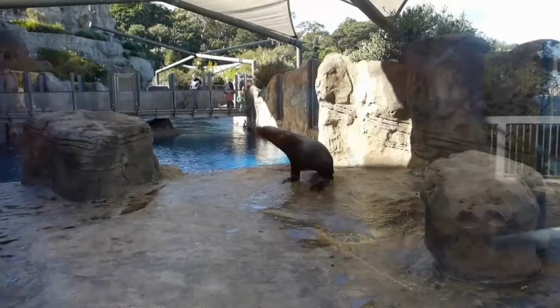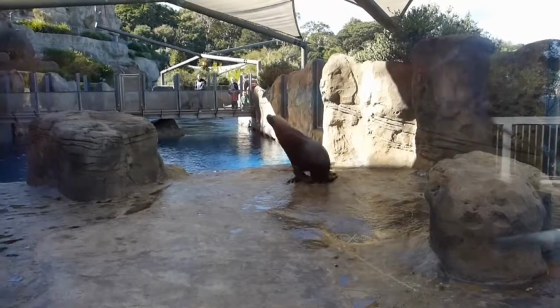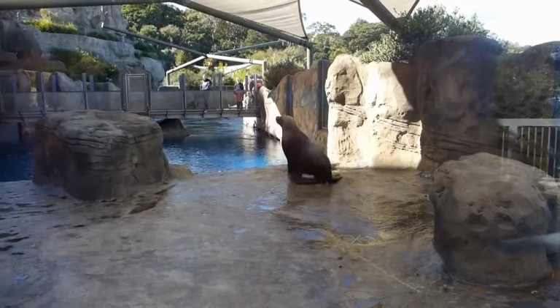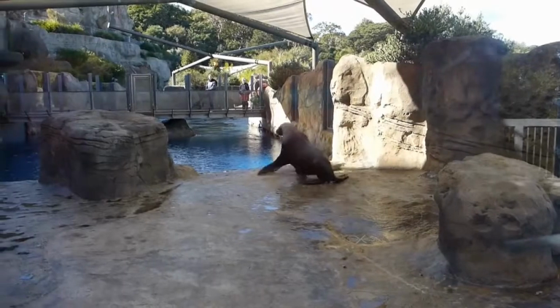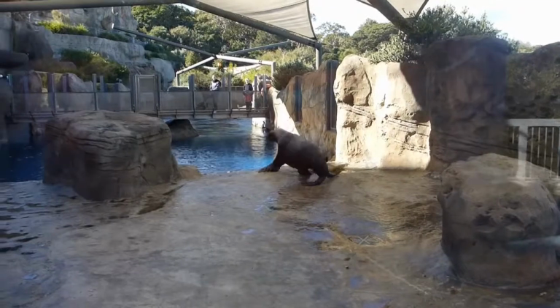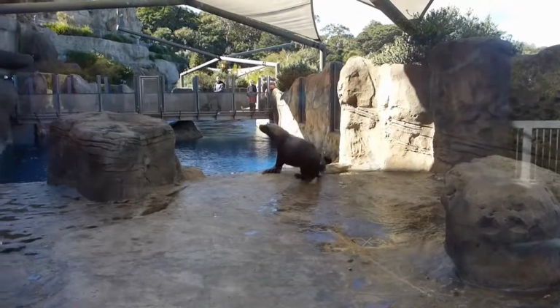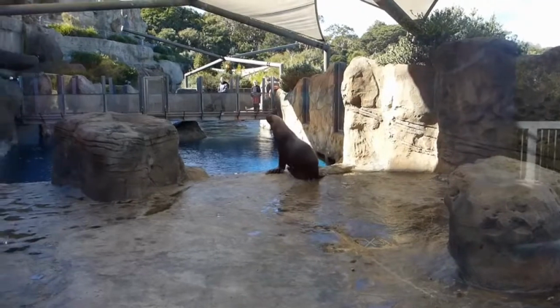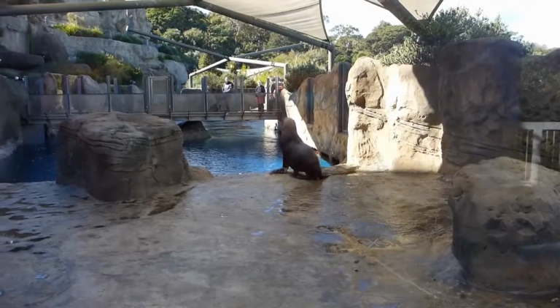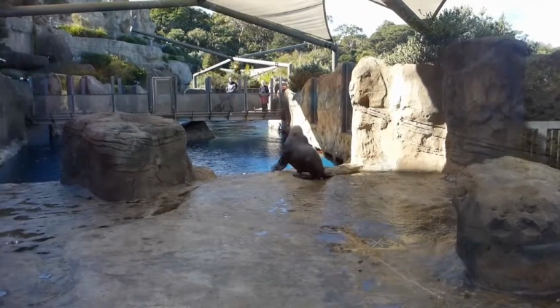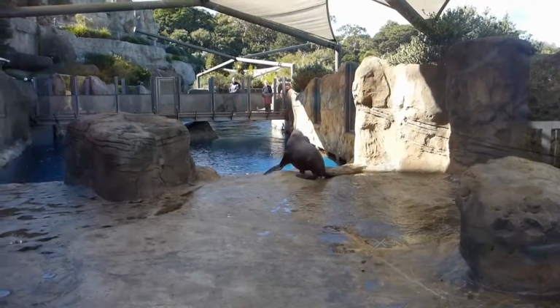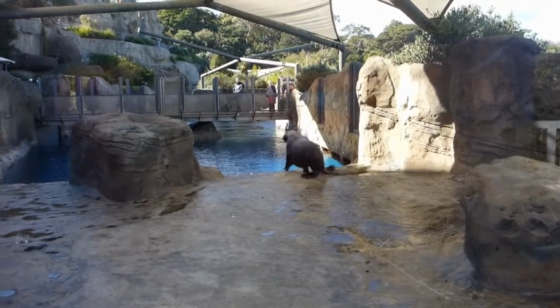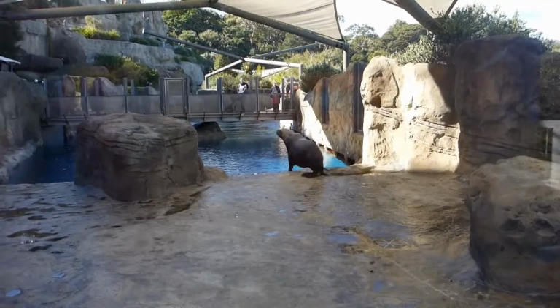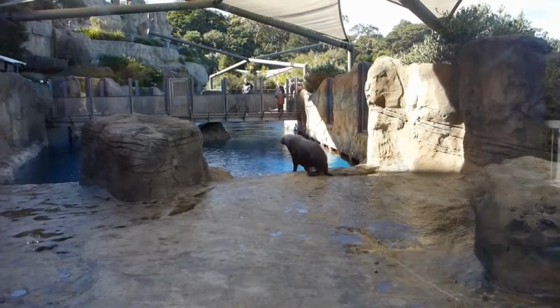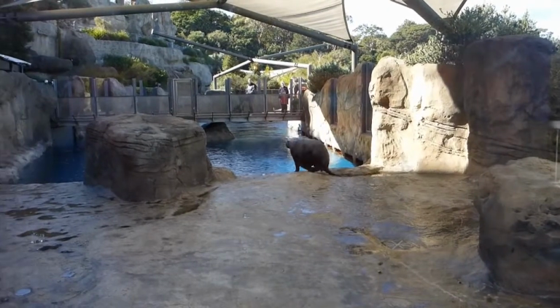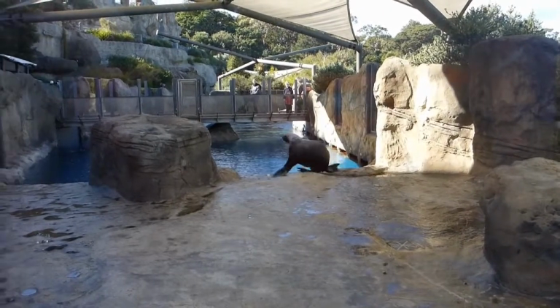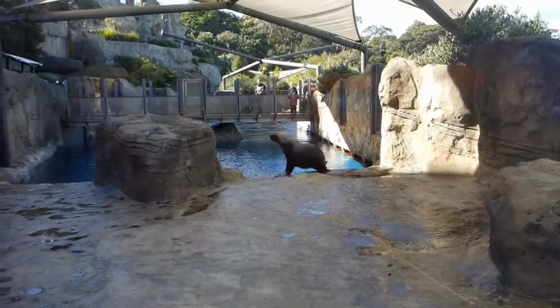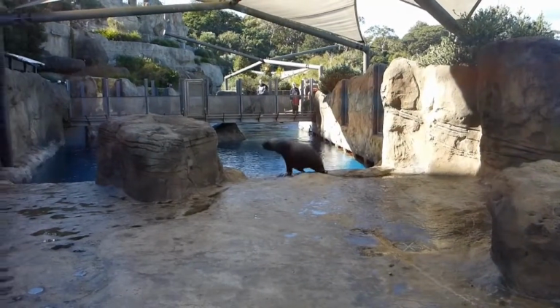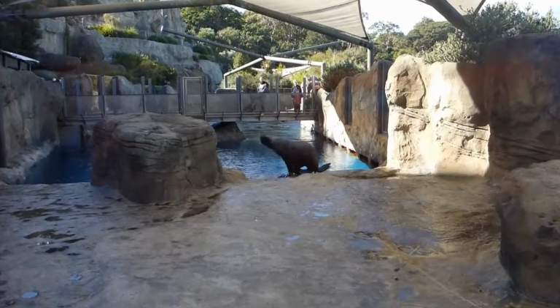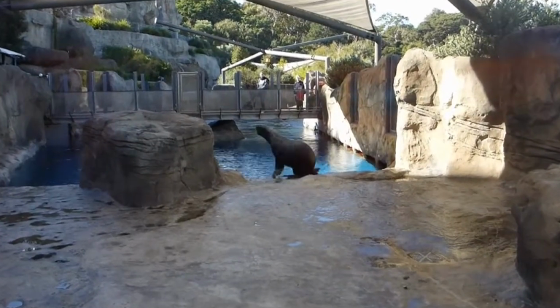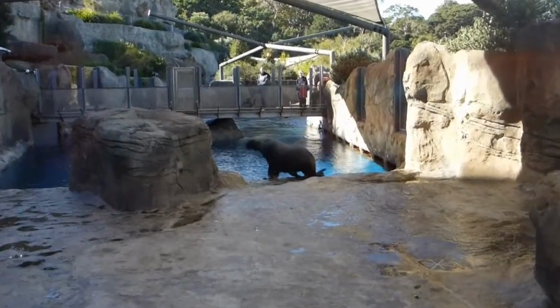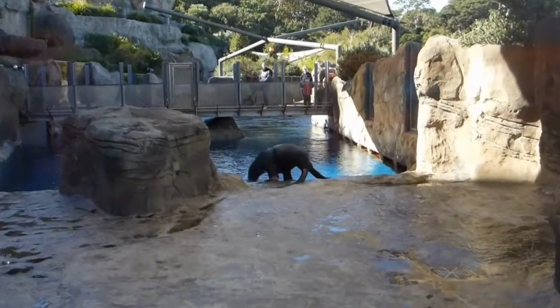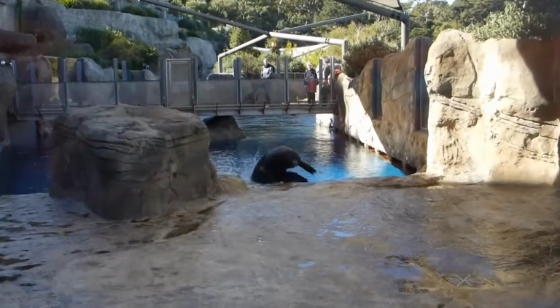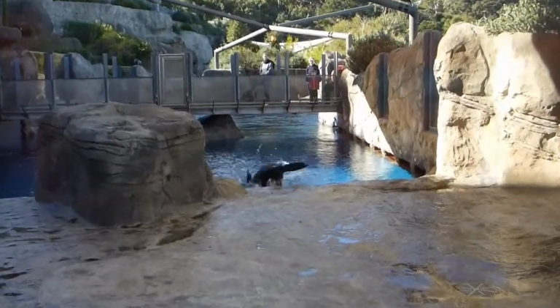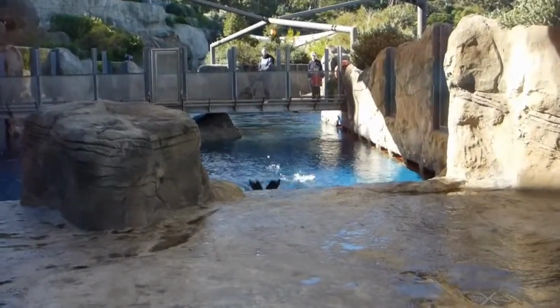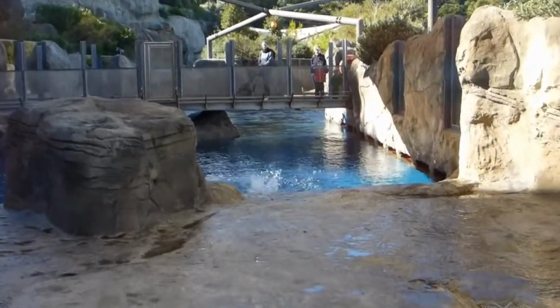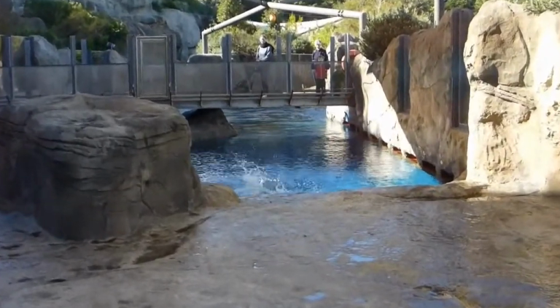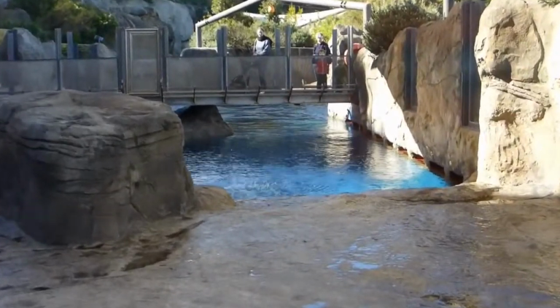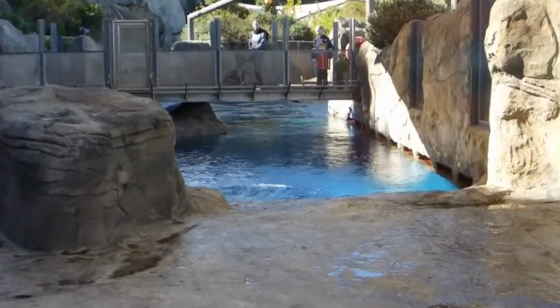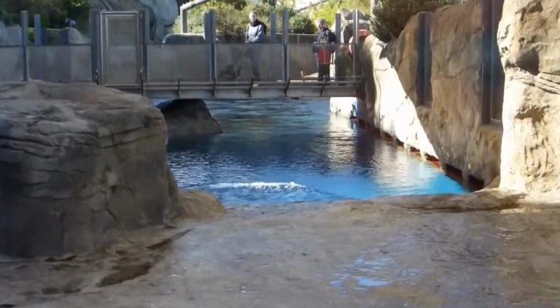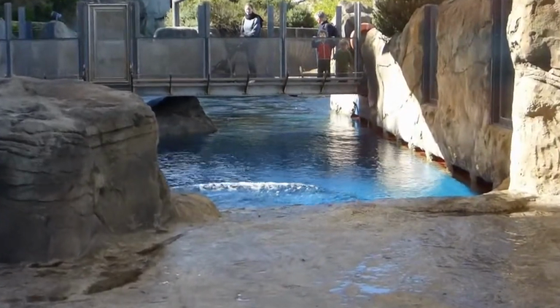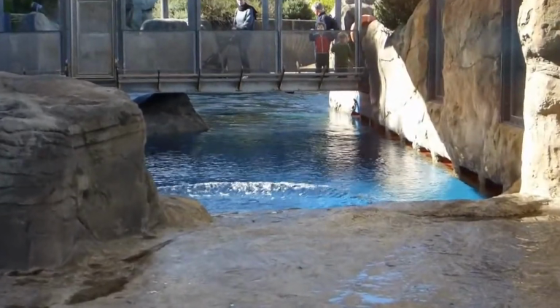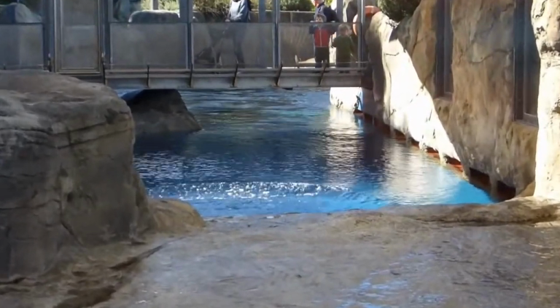This is a New Zealand fur seal. There it goes.